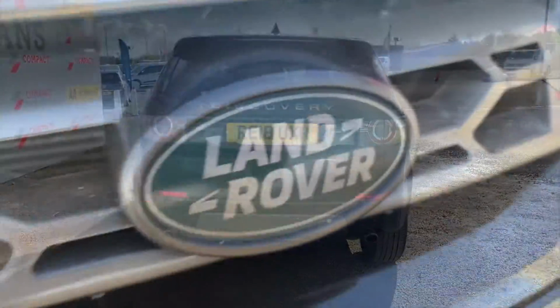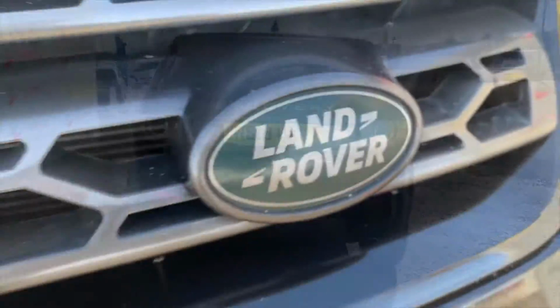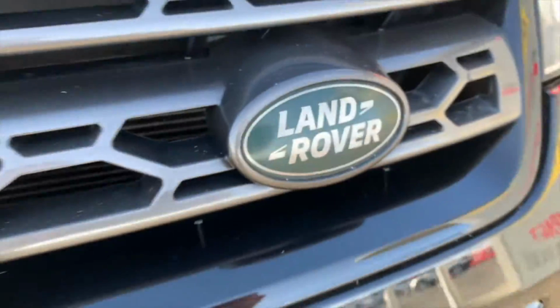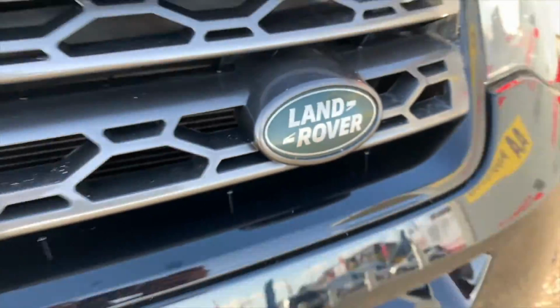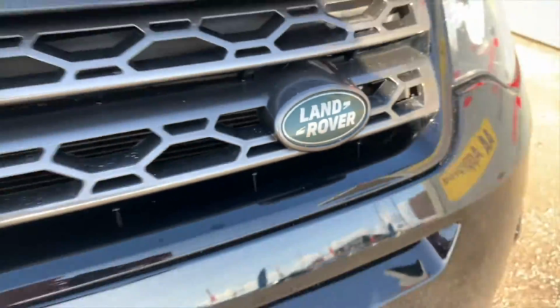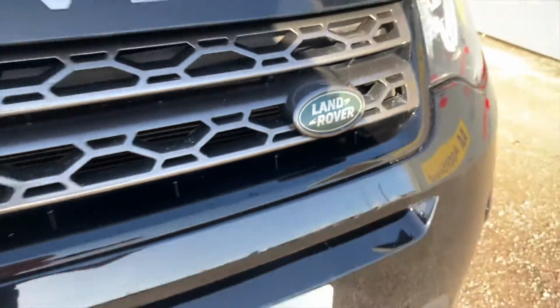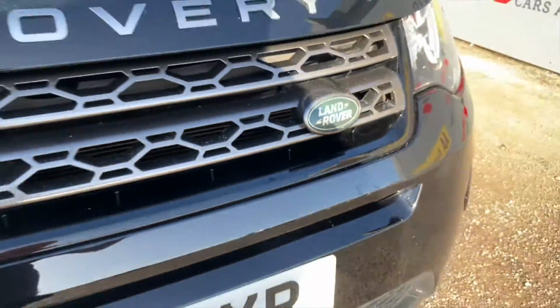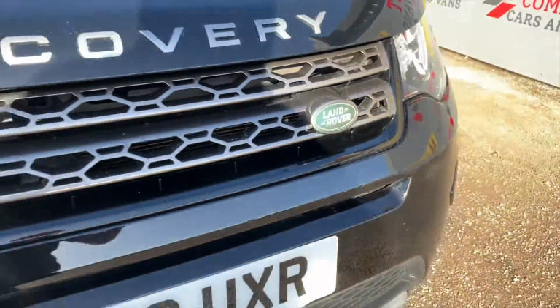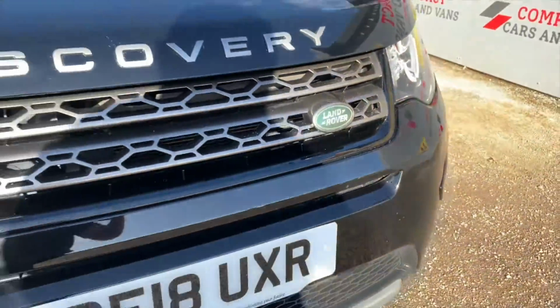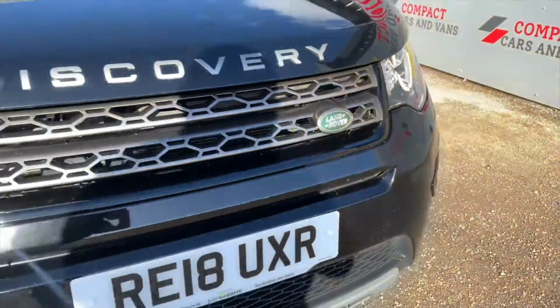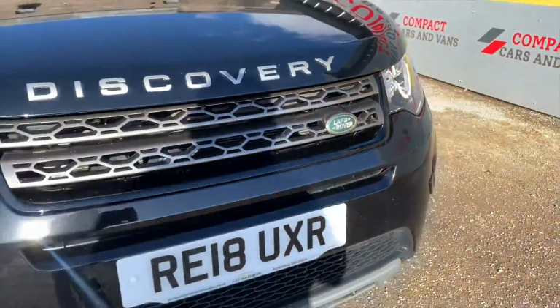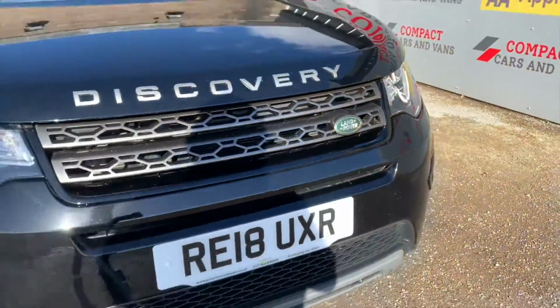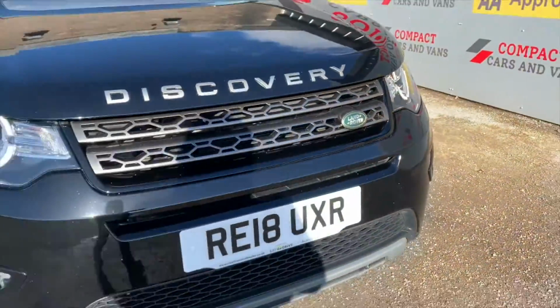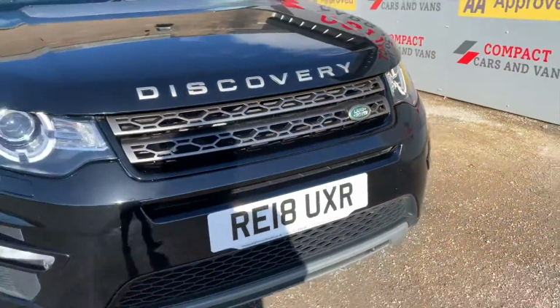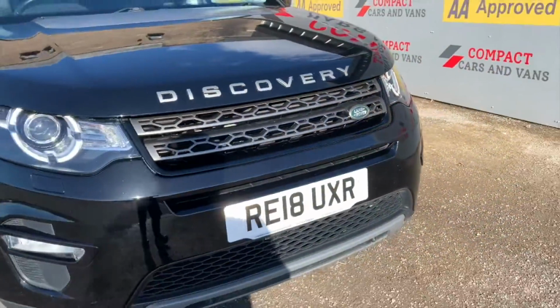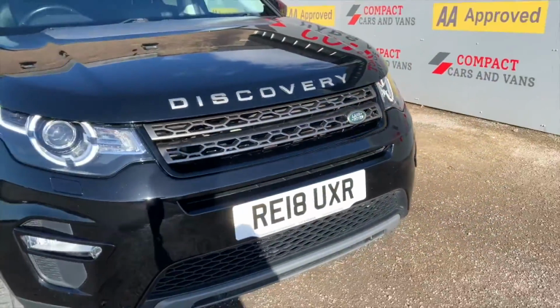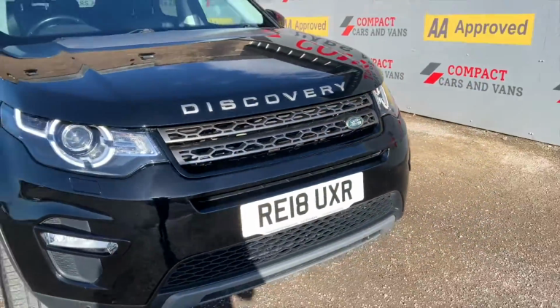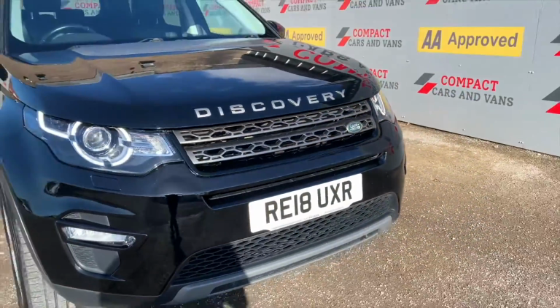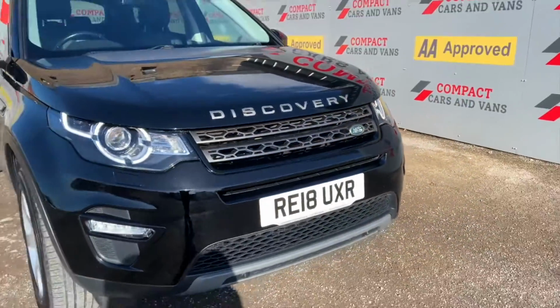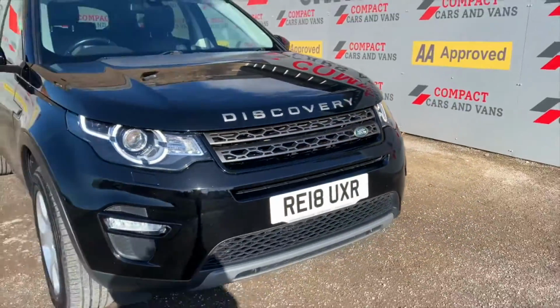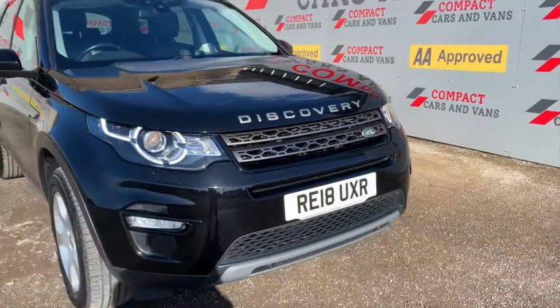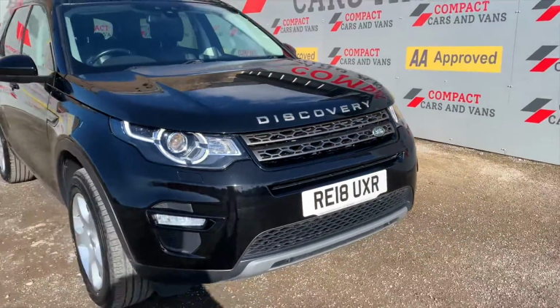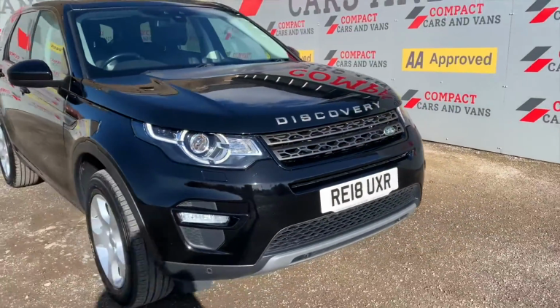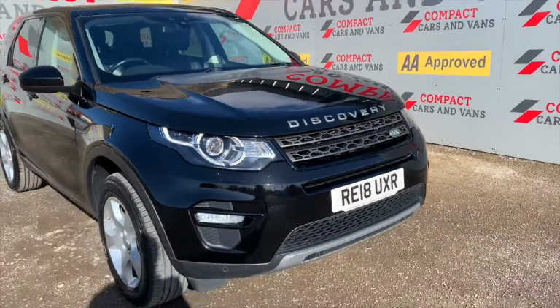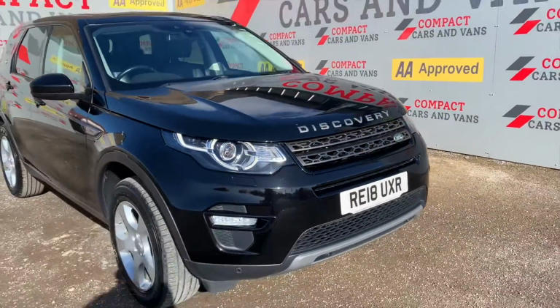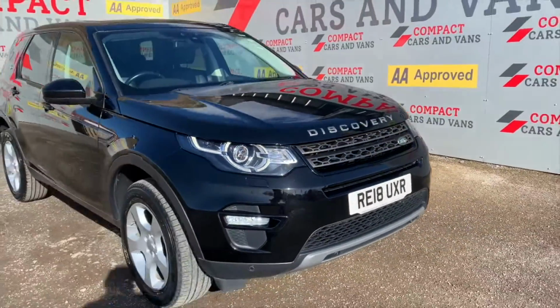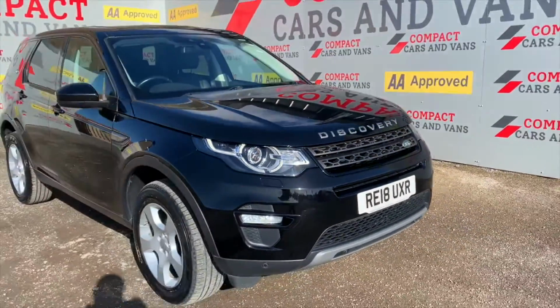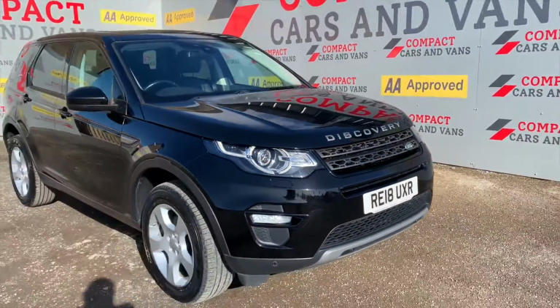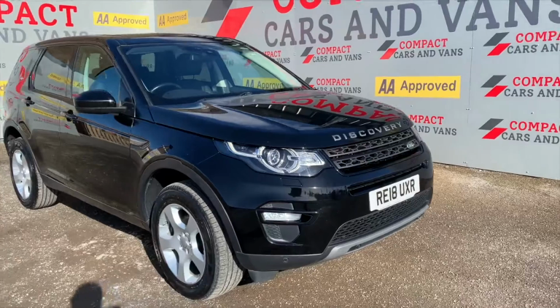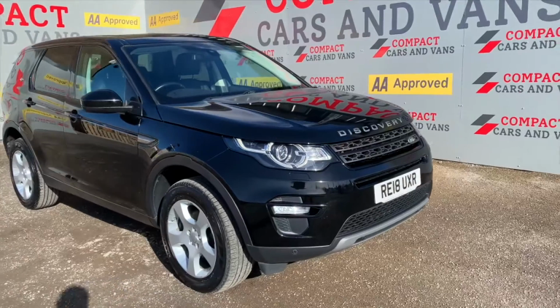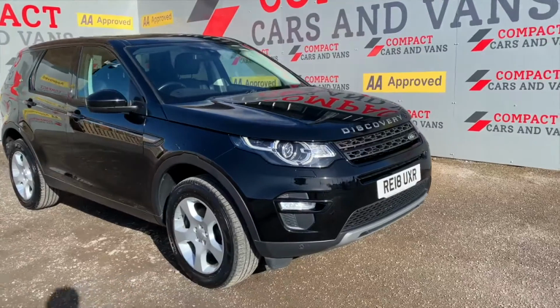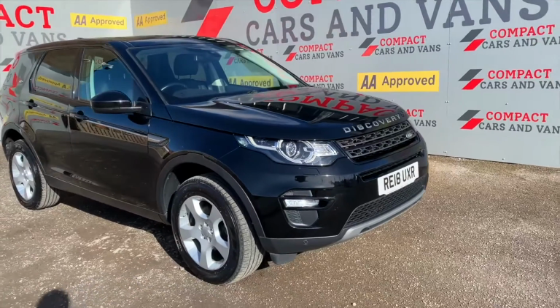Come down to Compact Cars and Vans today to view this 2018 Land Rover Discovery Sport — trust me, it's even better in person.